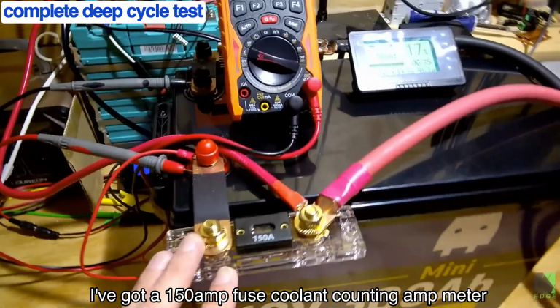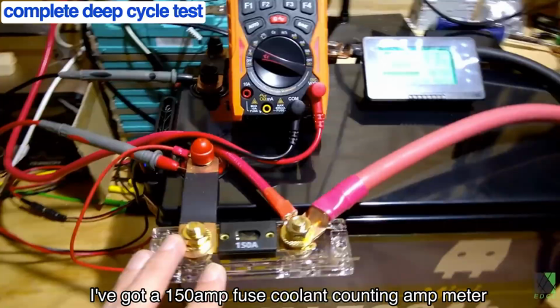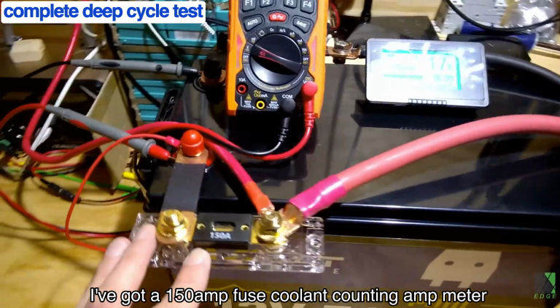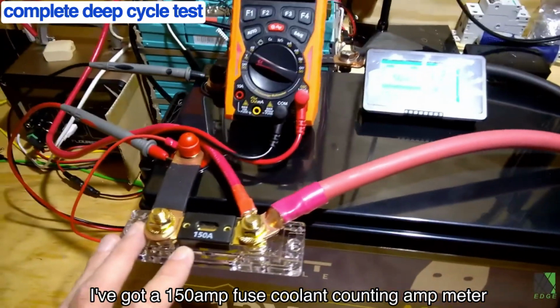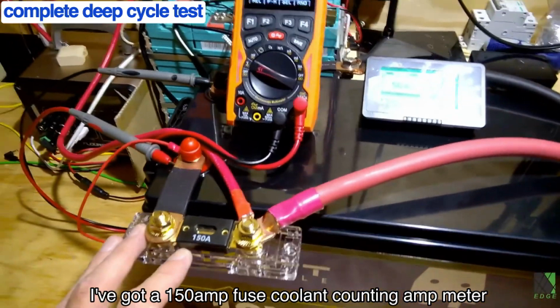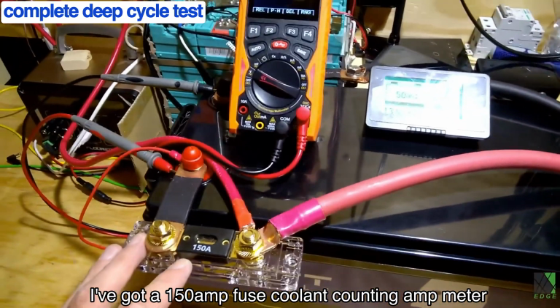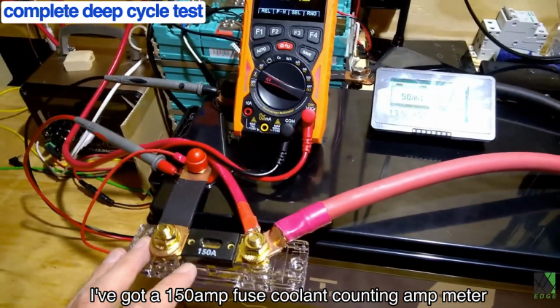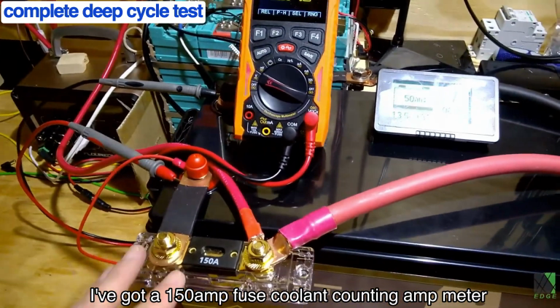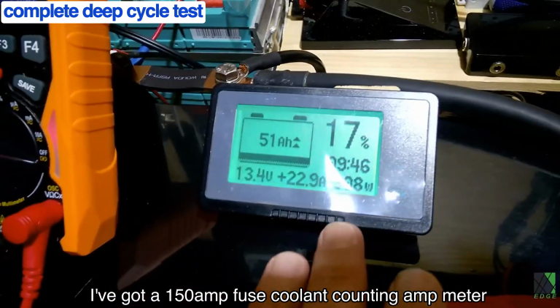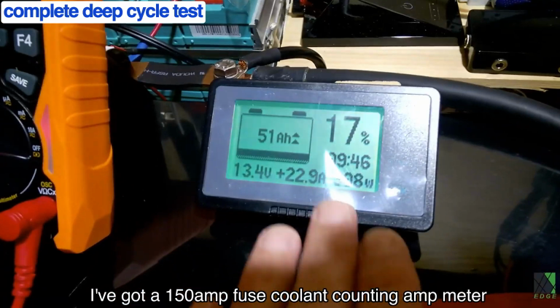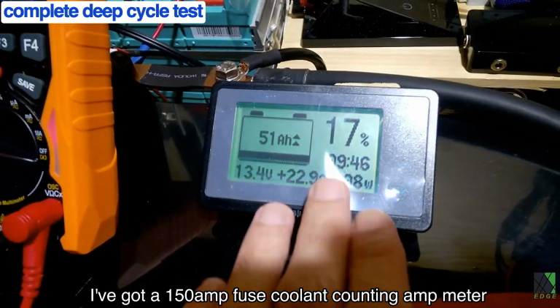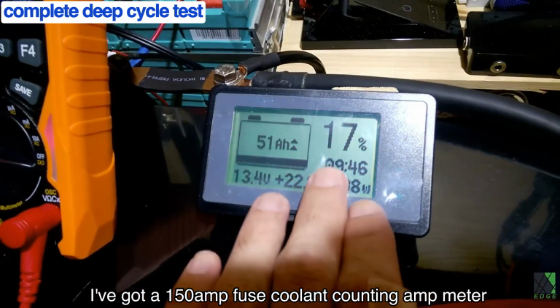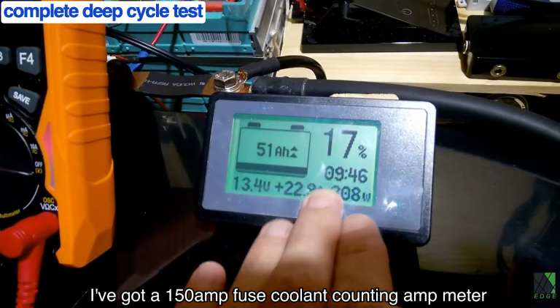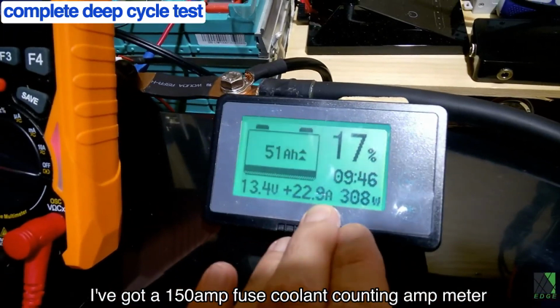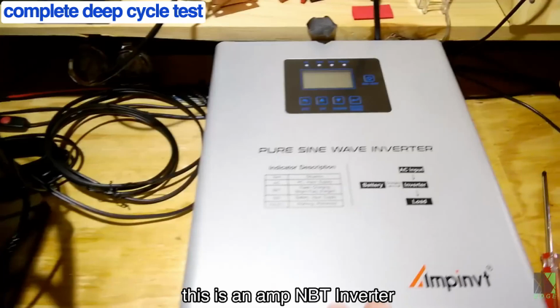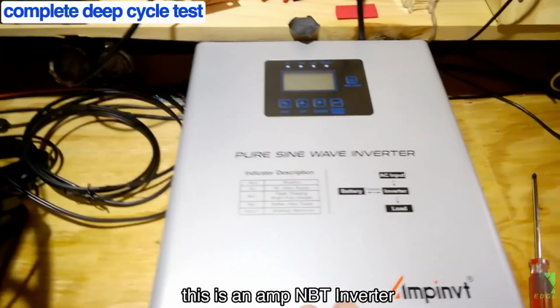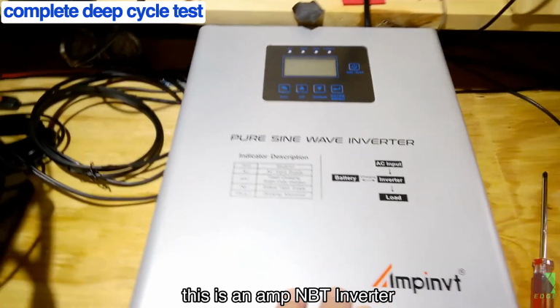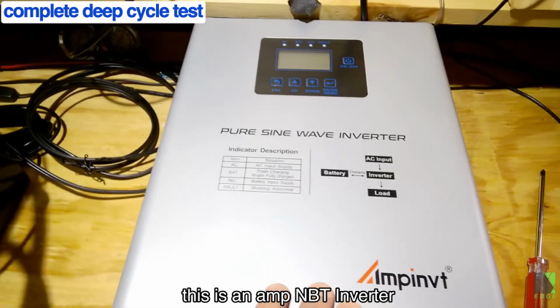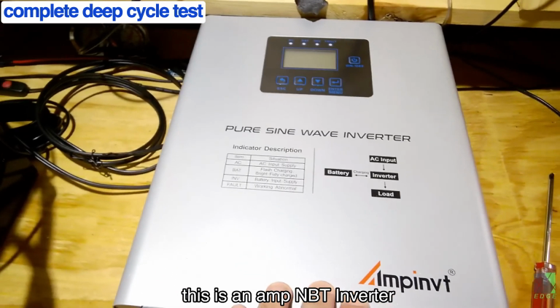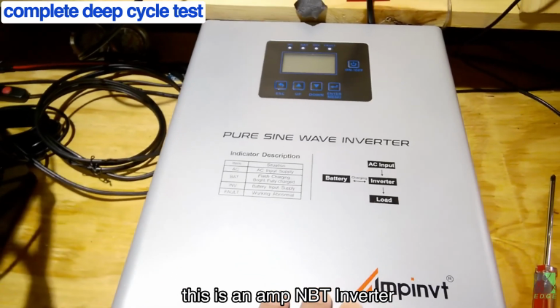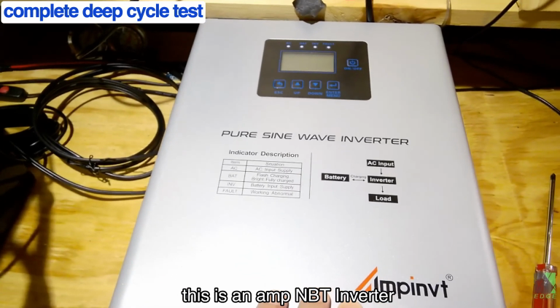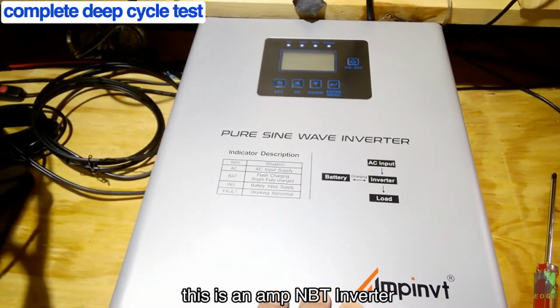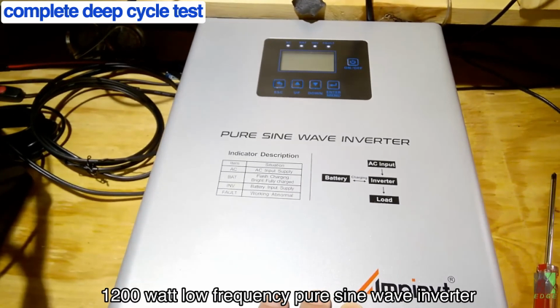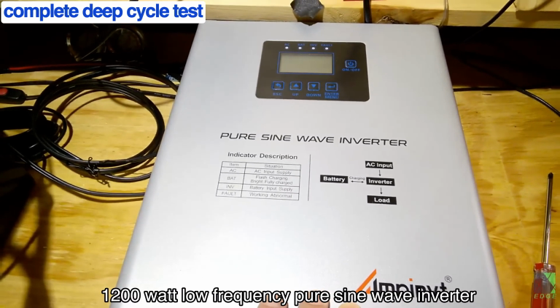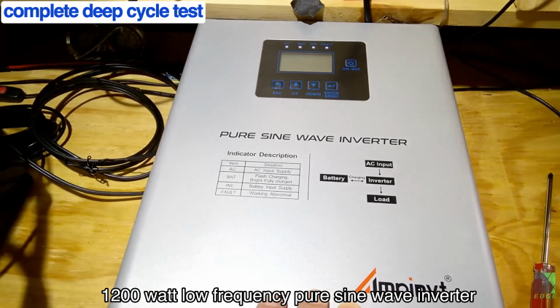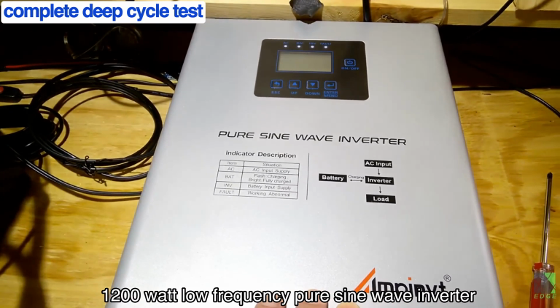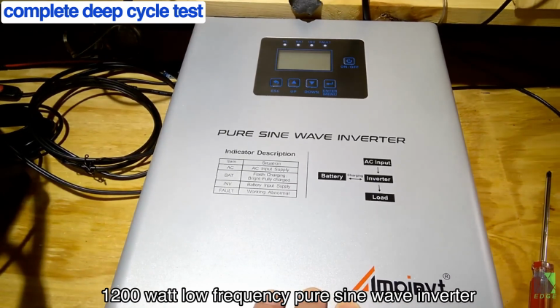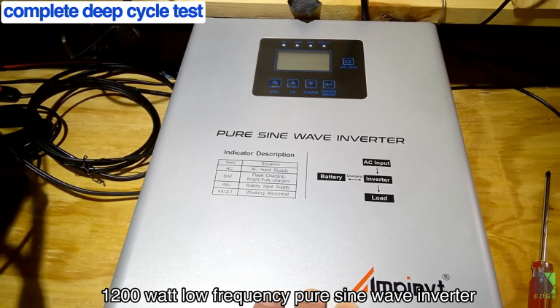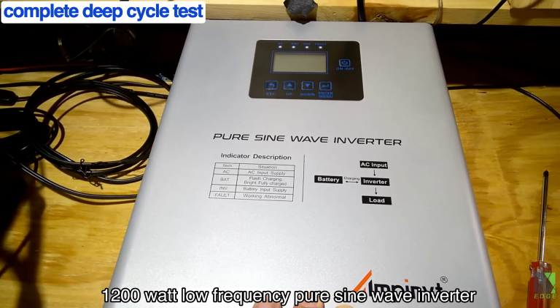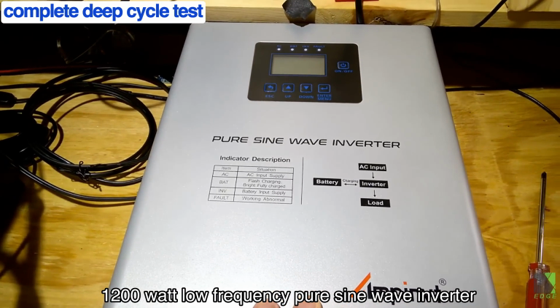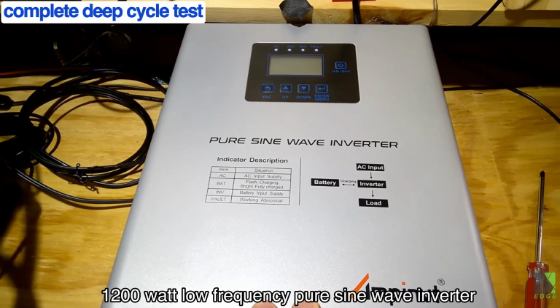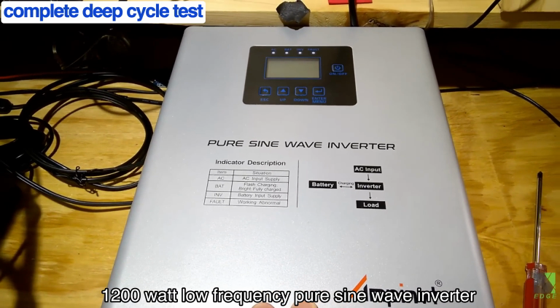The 150 amp hour fuse, Coulomb Calte amp meter. This is an AmpNVT inverter — 1200 watt, low-frequency pure sine wave inverter.